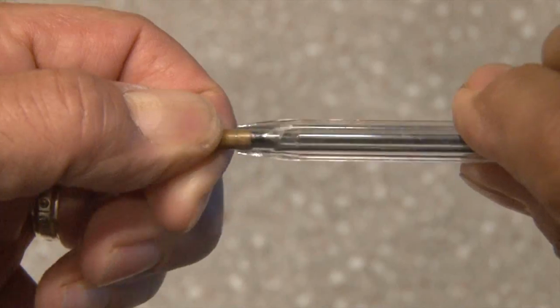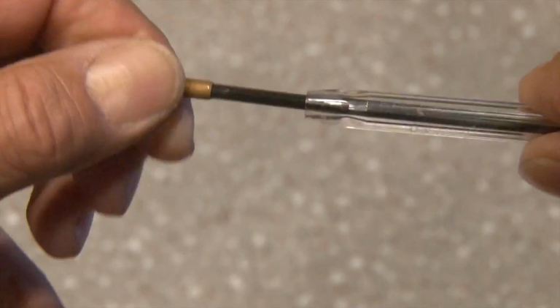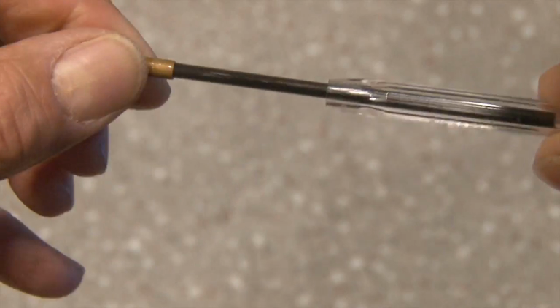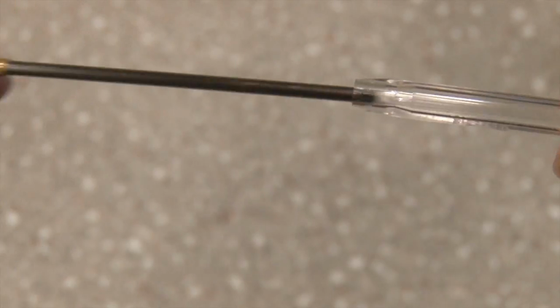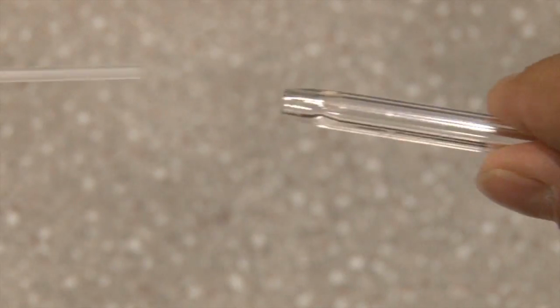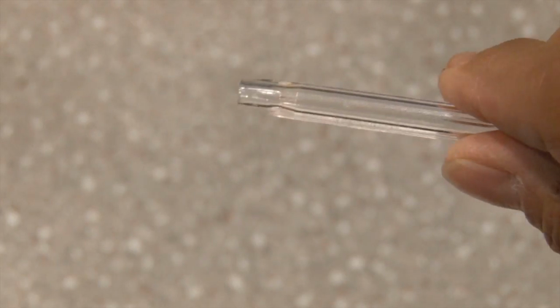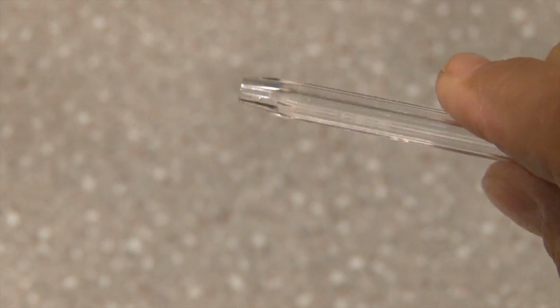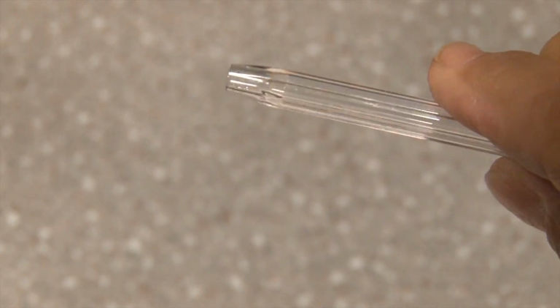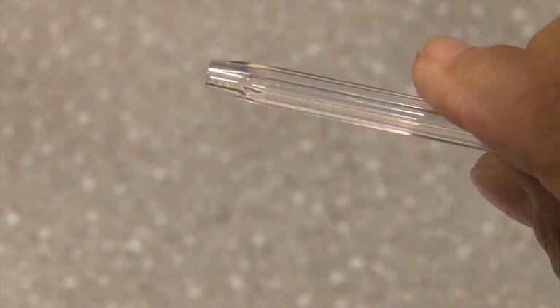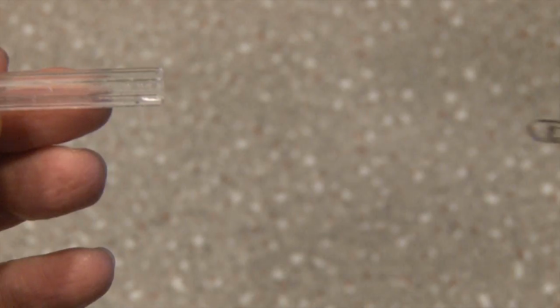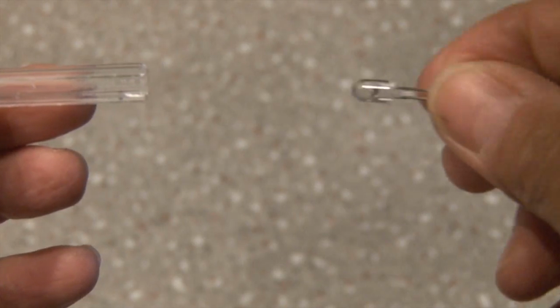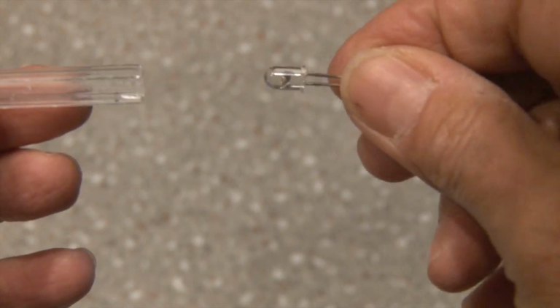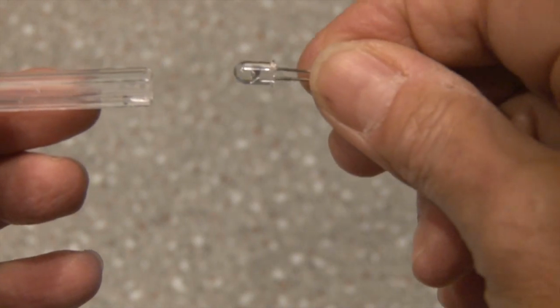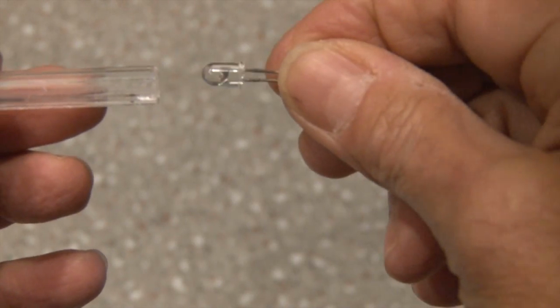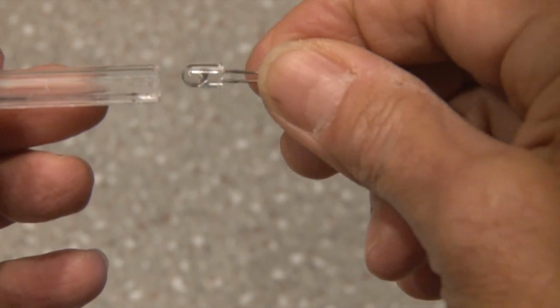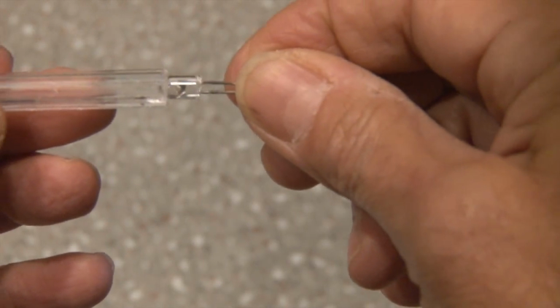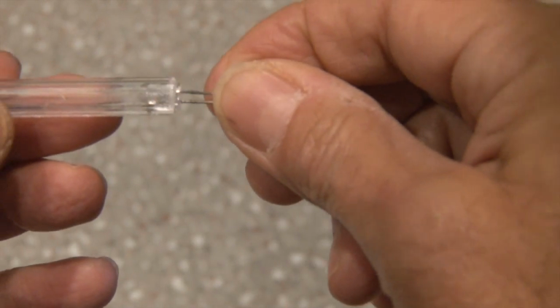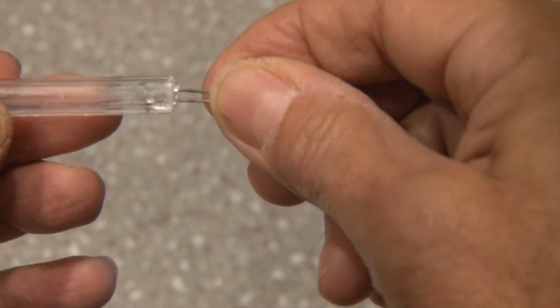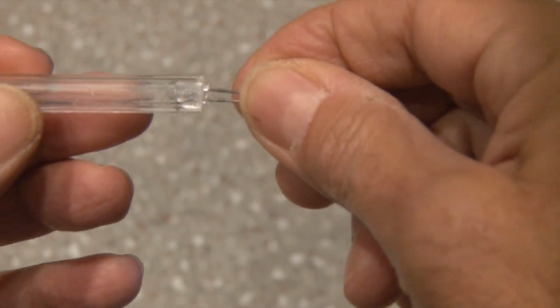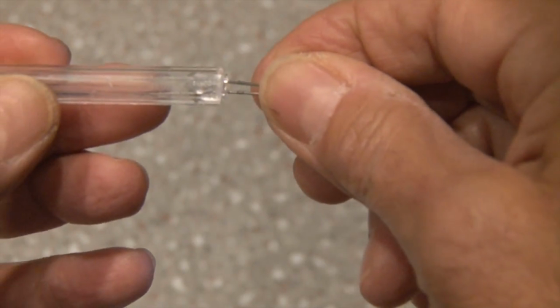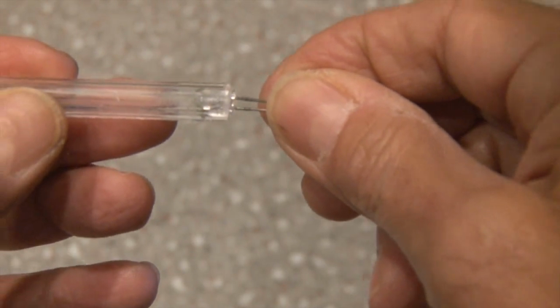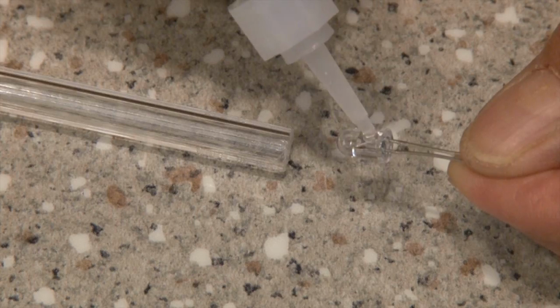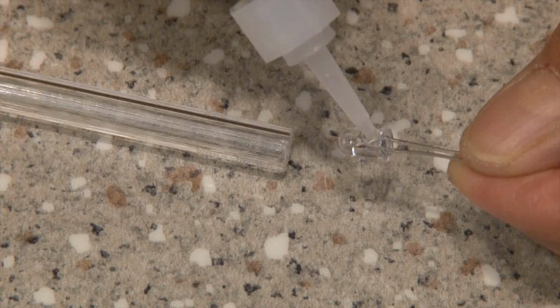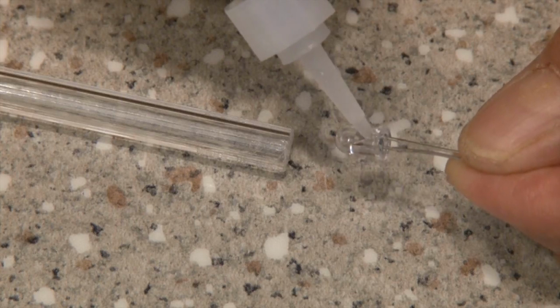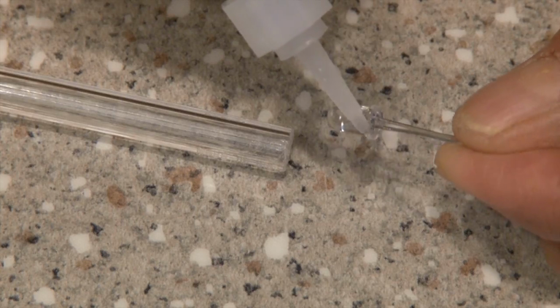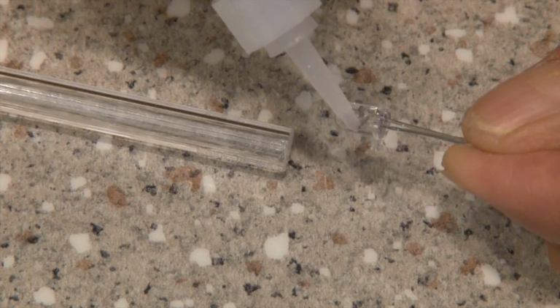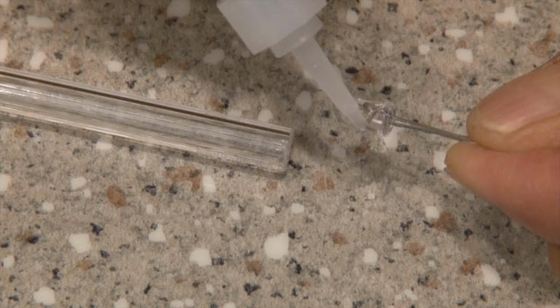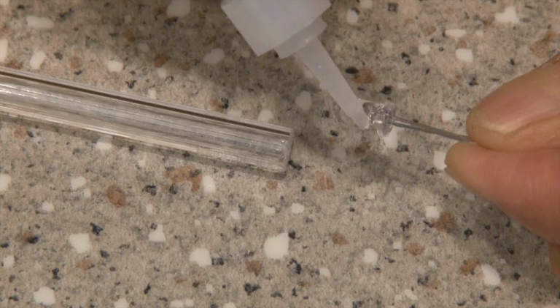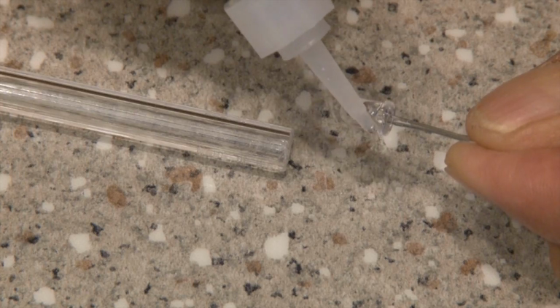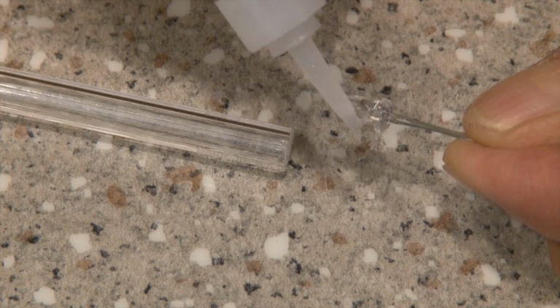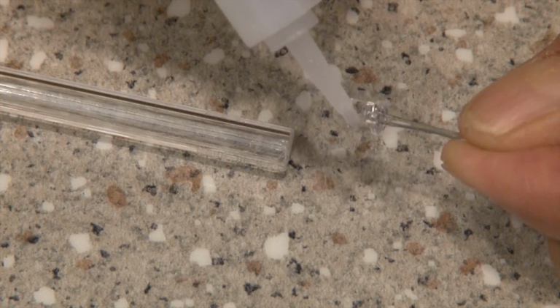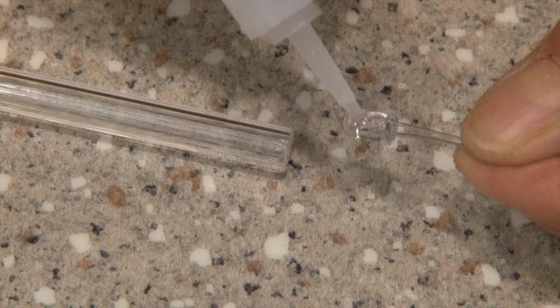Pop out the ink part of the pen, and you're left with a clear tube where our LED will fit snugly. To be safe, we'll use a bit of glue to hold it in place.